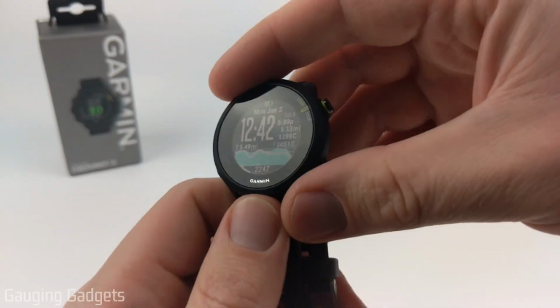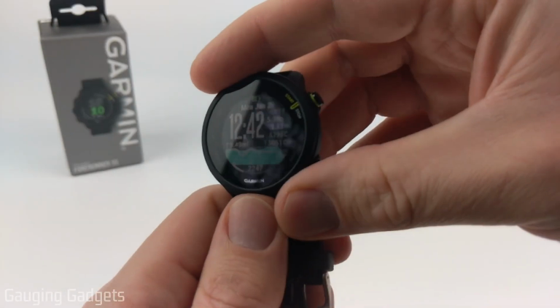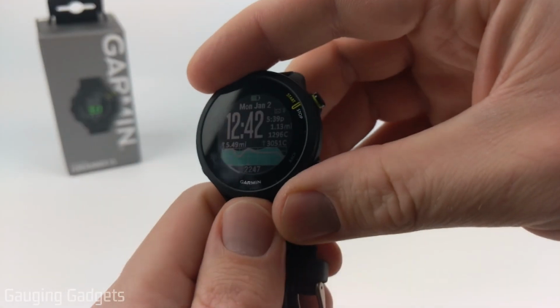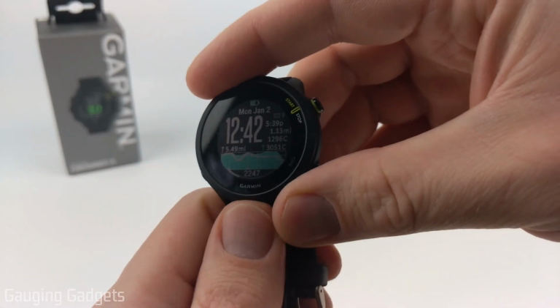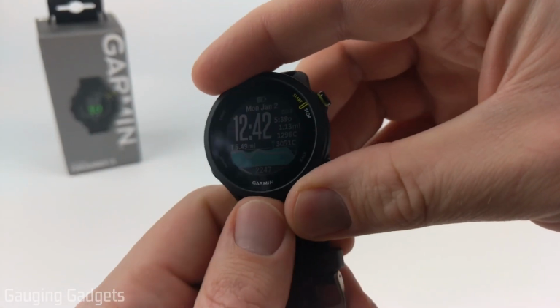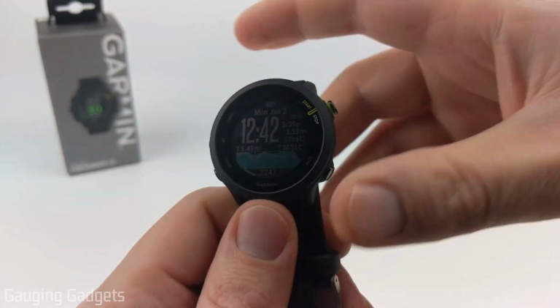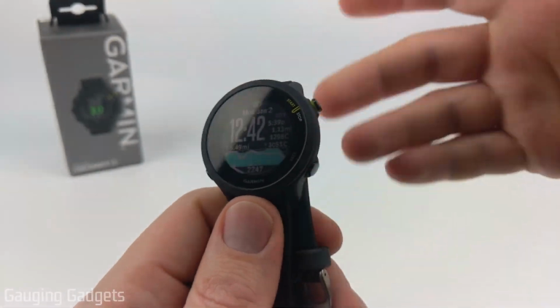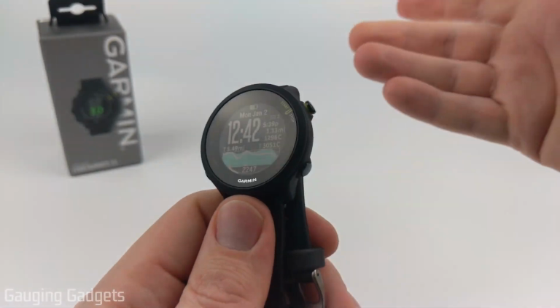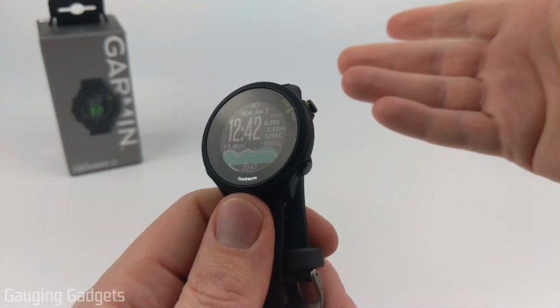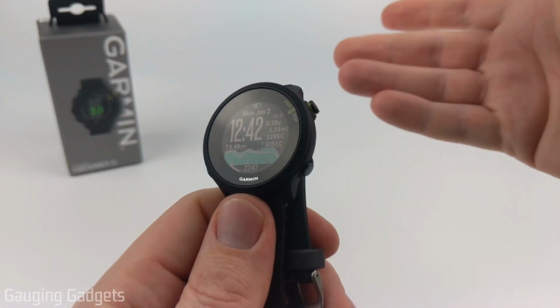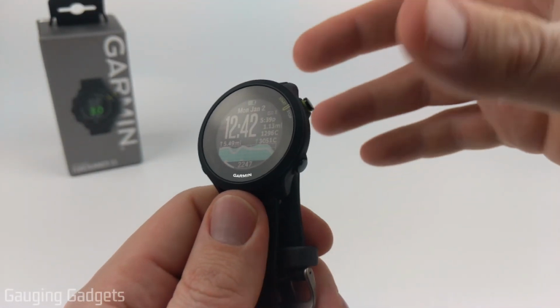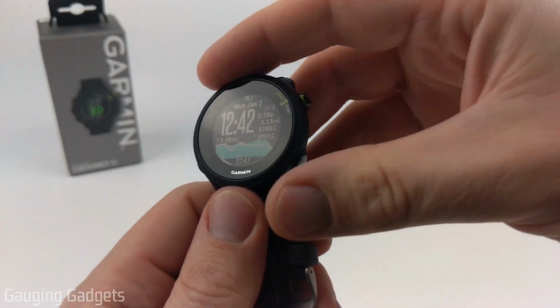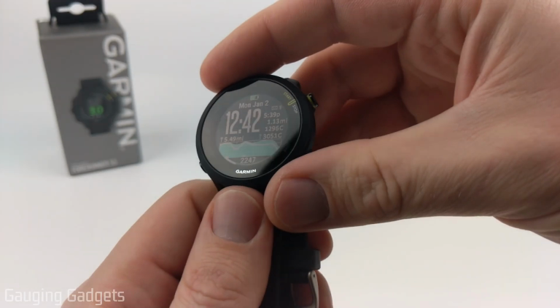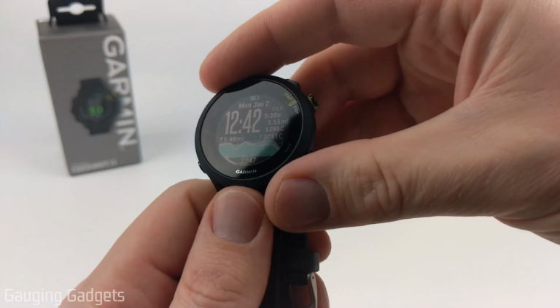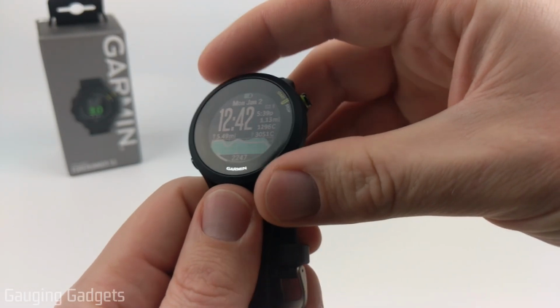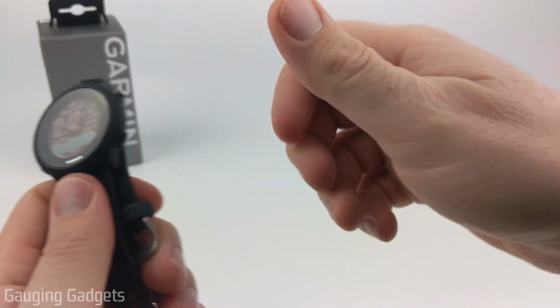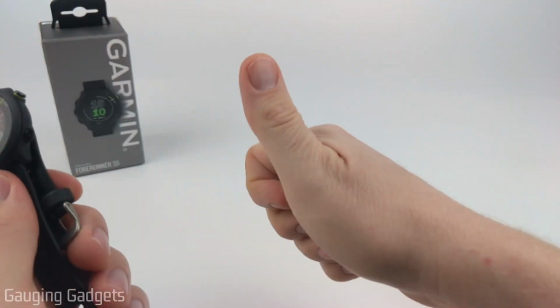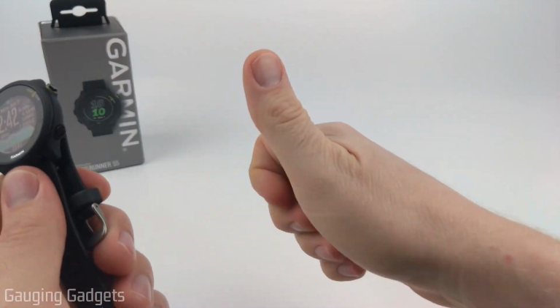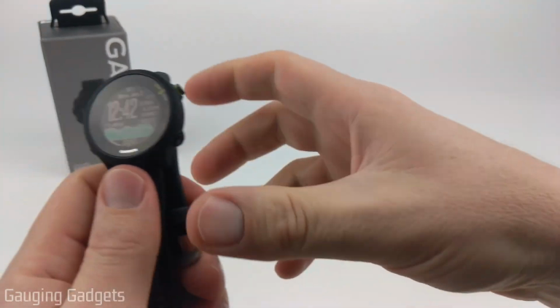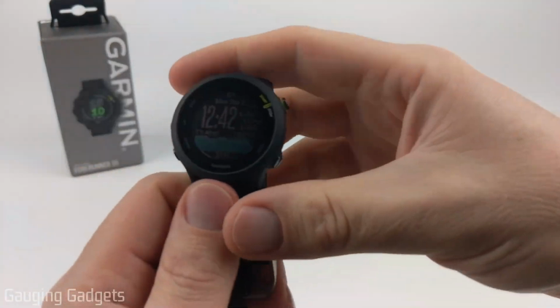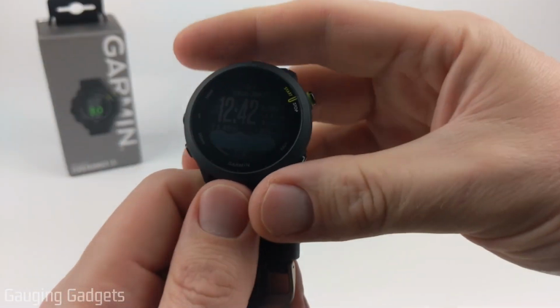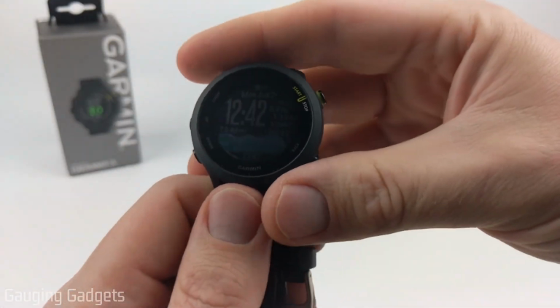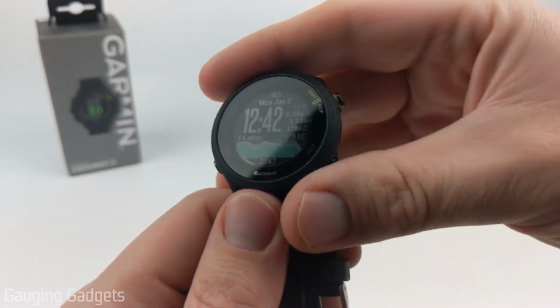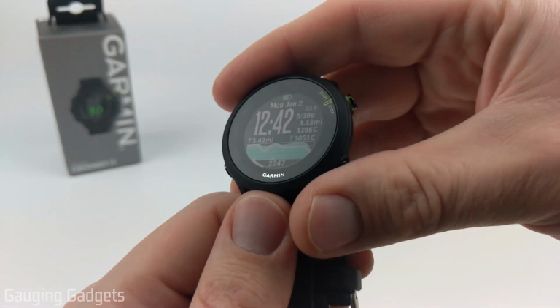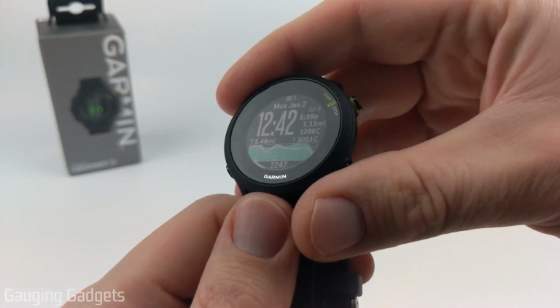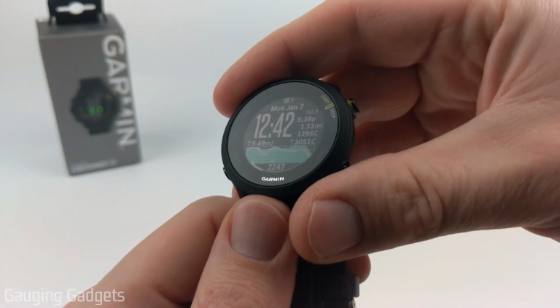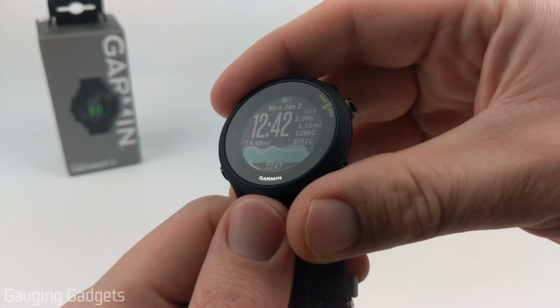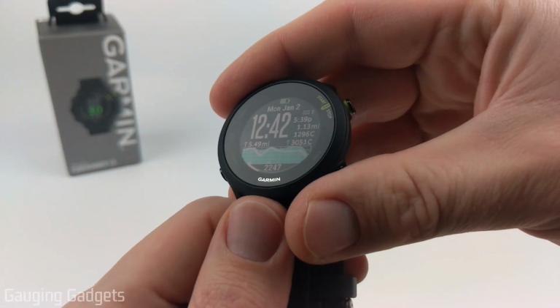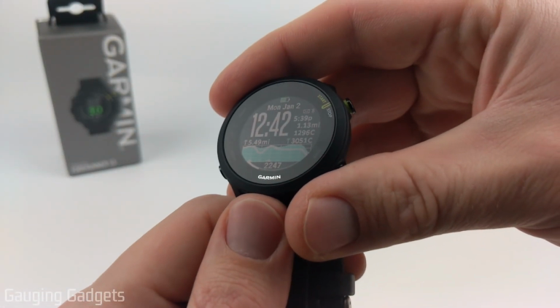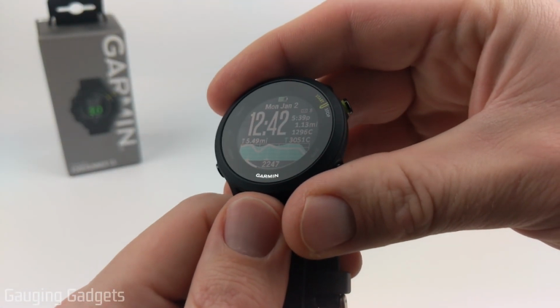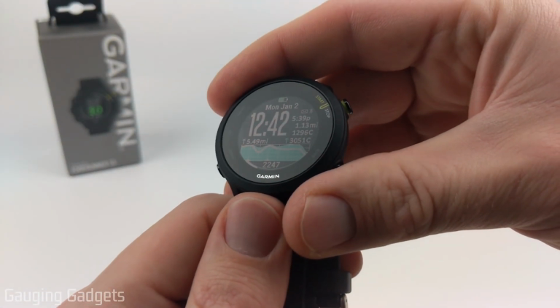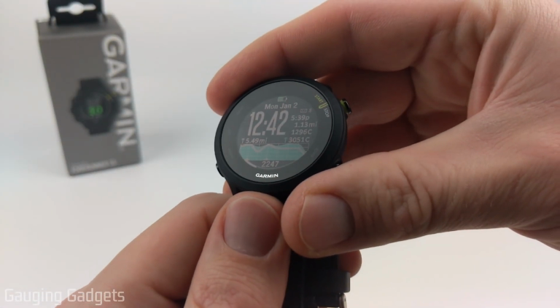Before we get started, if this video helps you, please give it a like and consider subscribing to my channel, Smartwatch Tips.